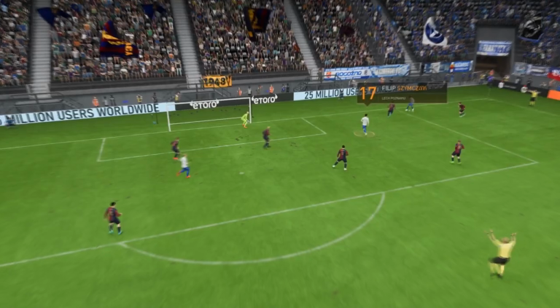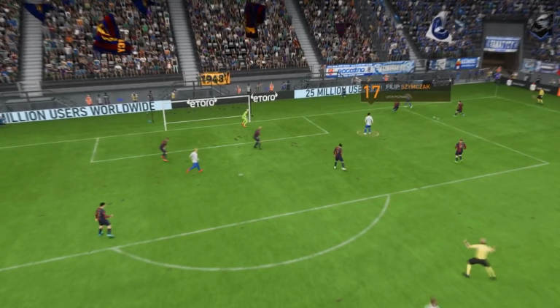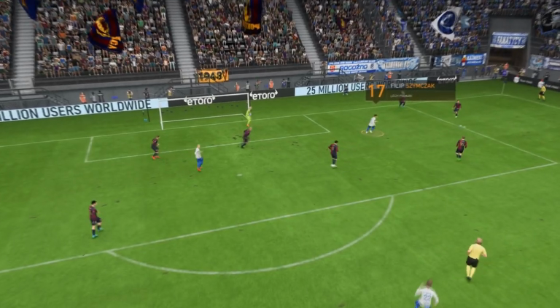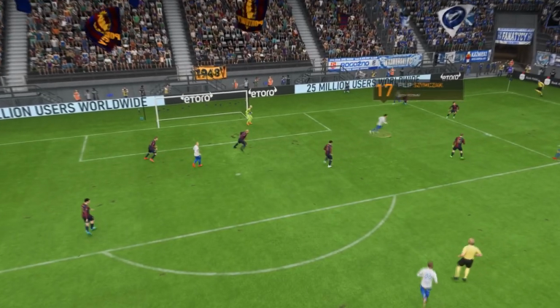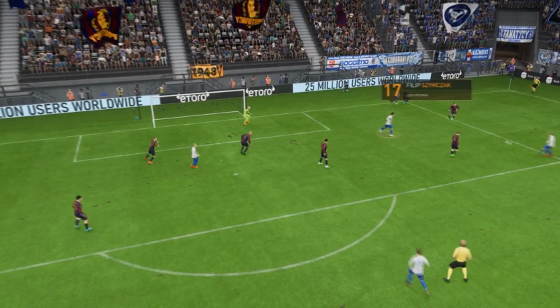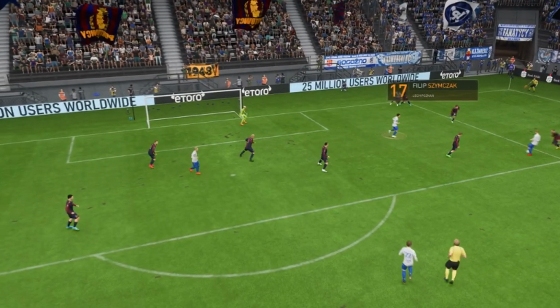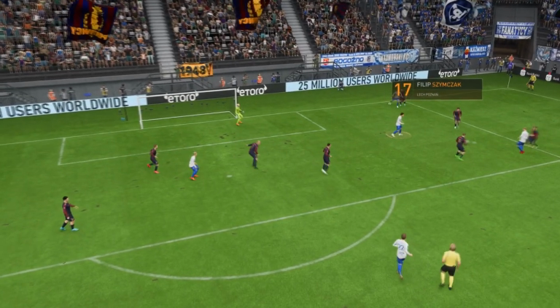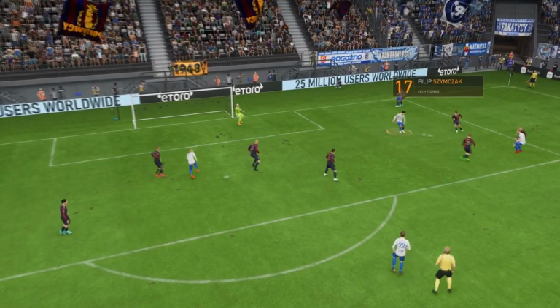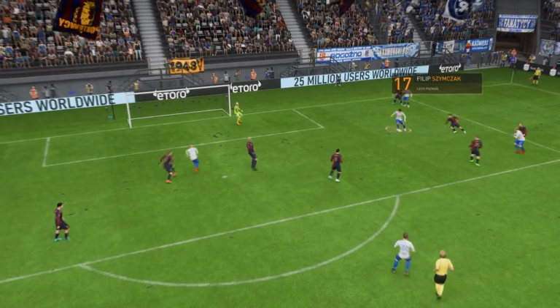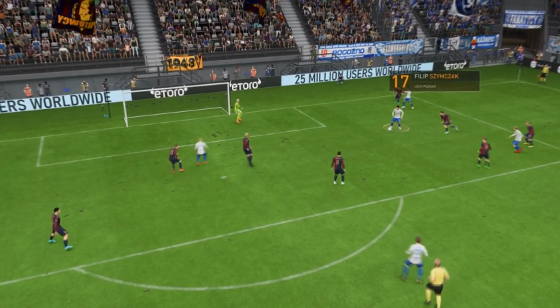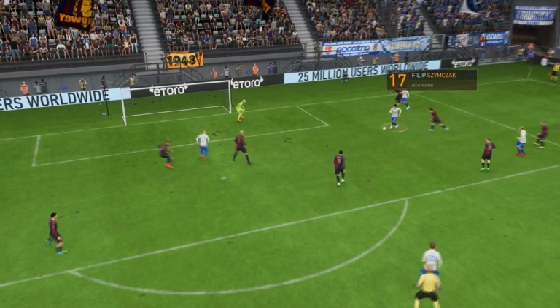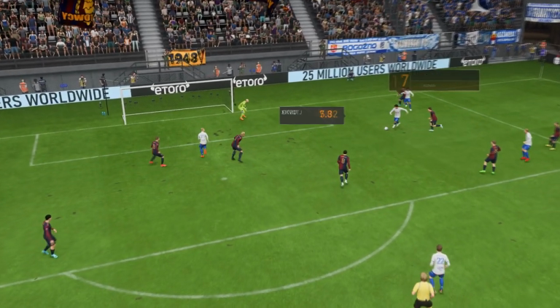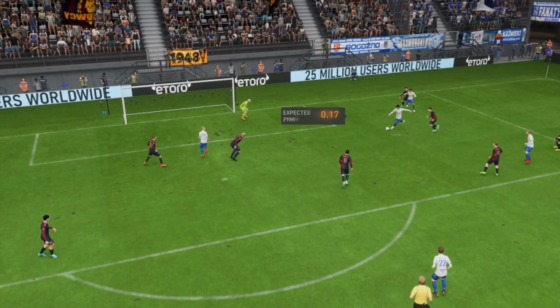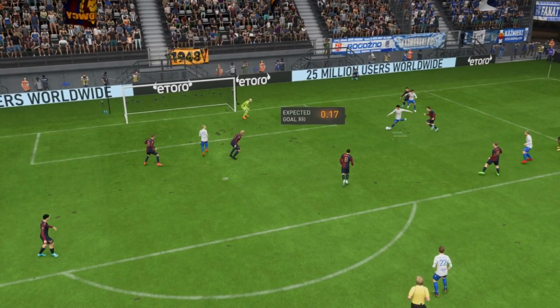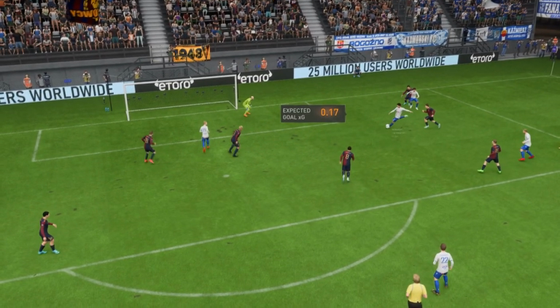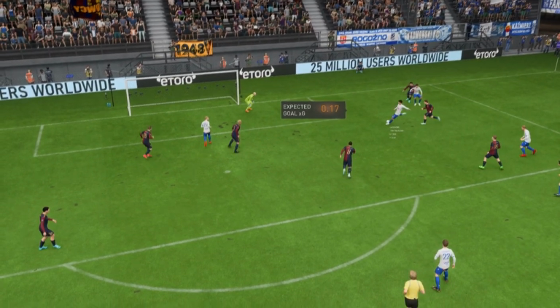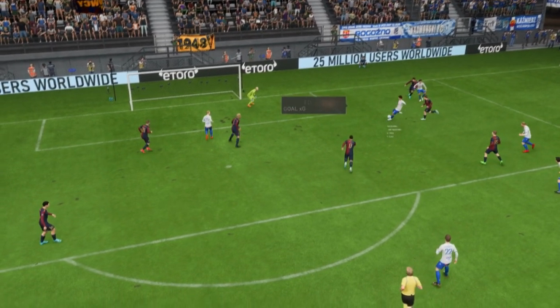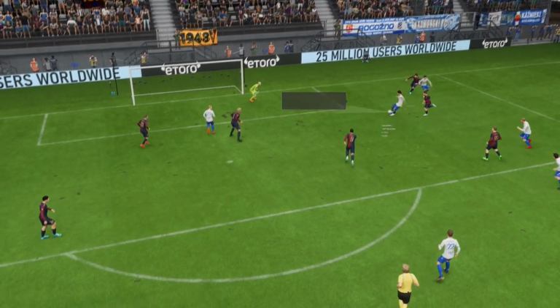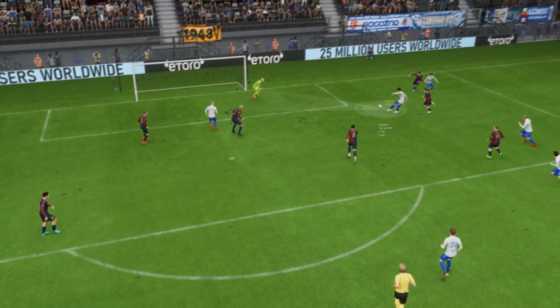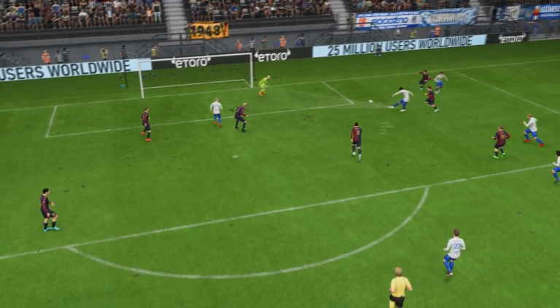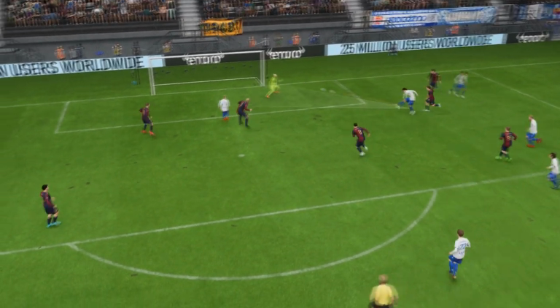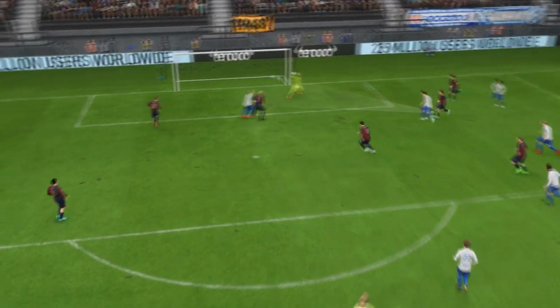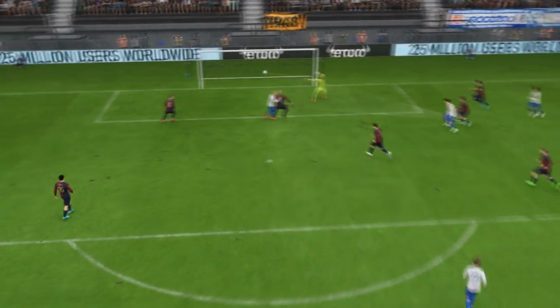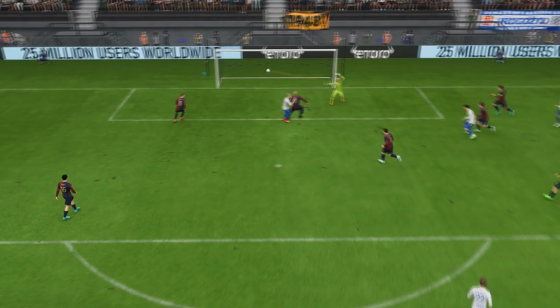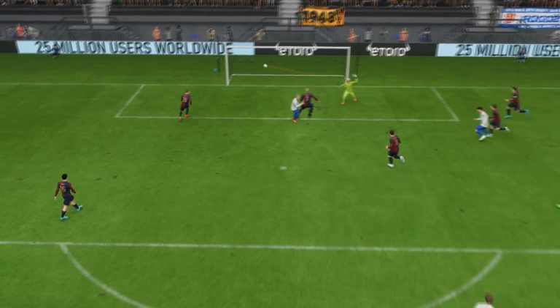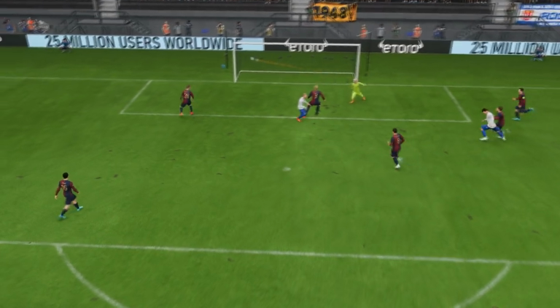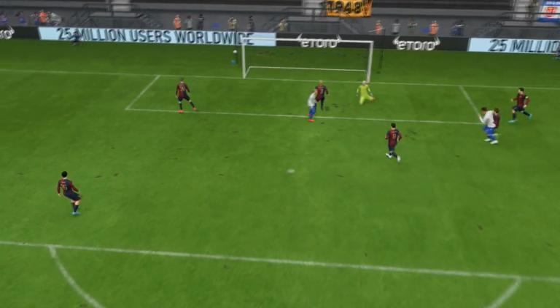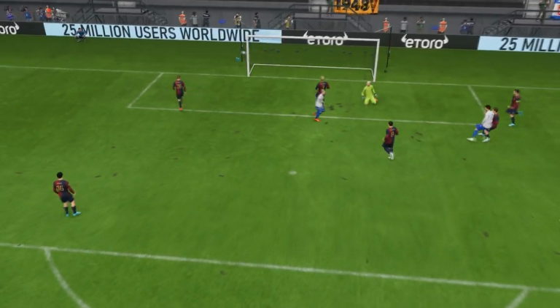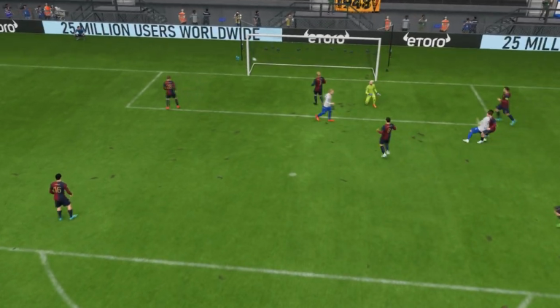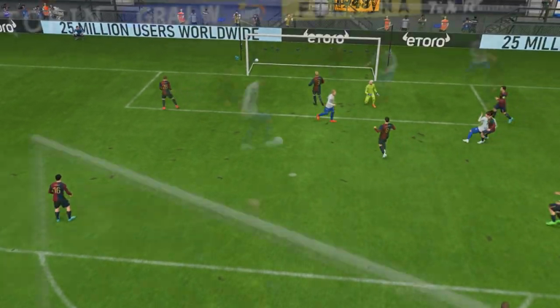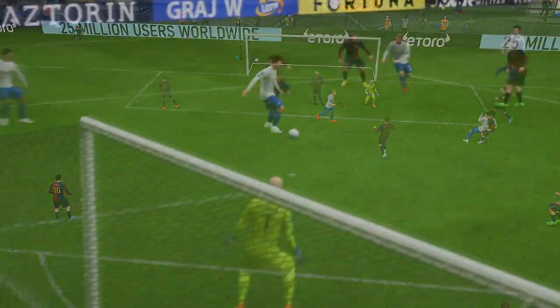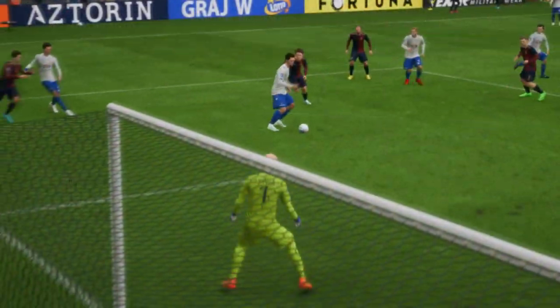Well, here's the replay. He does well to find that bit of space in the box, and then he shows a lot of composure to finish it off. That's a good goal.